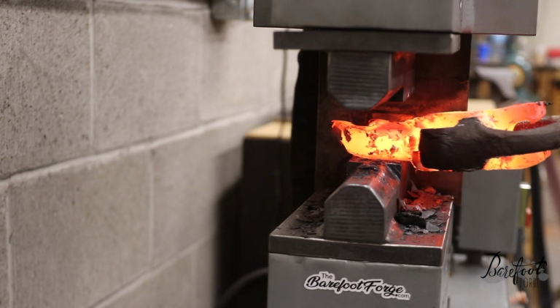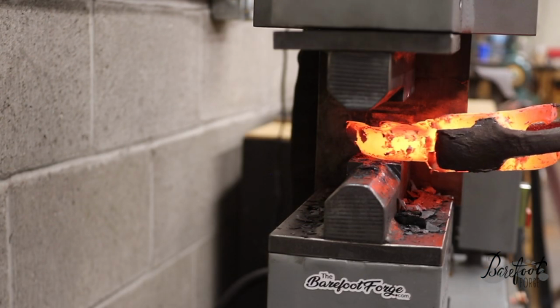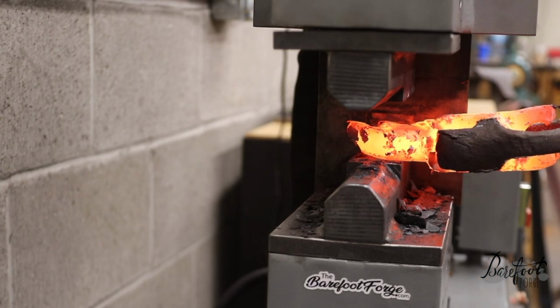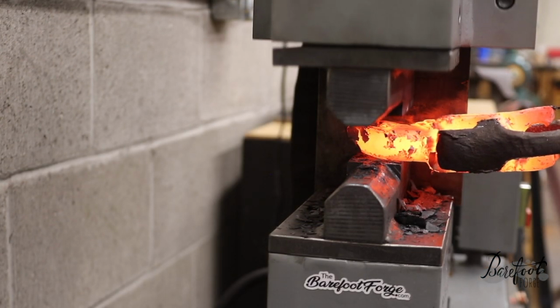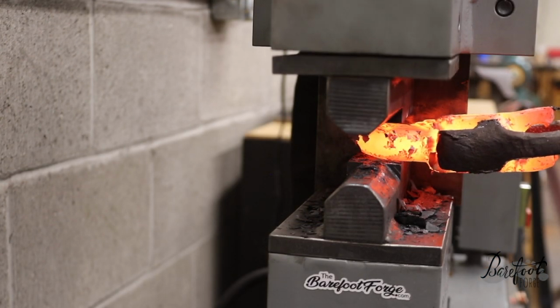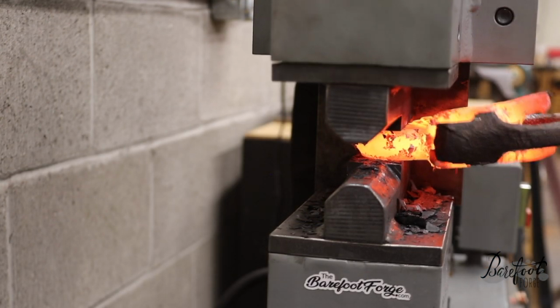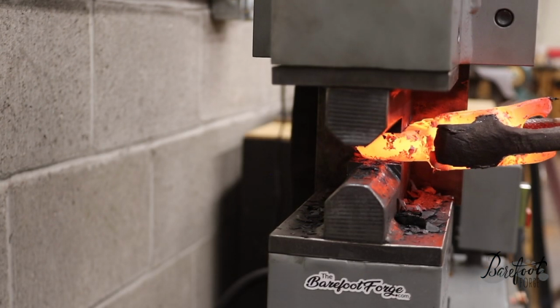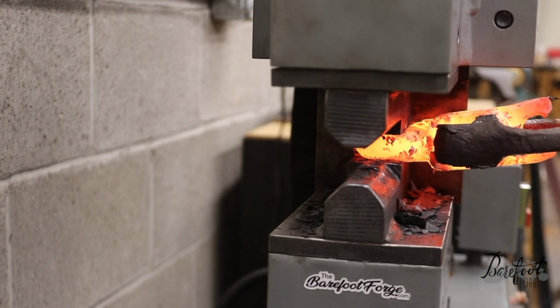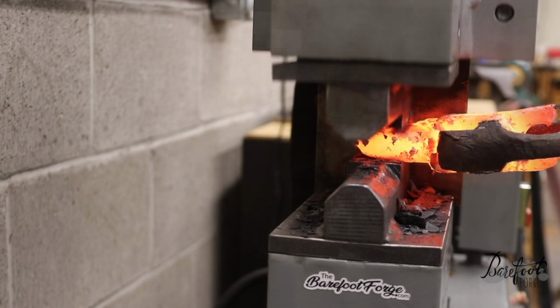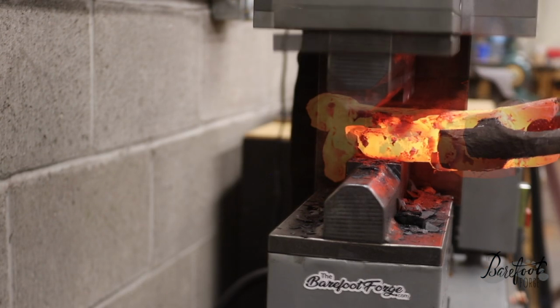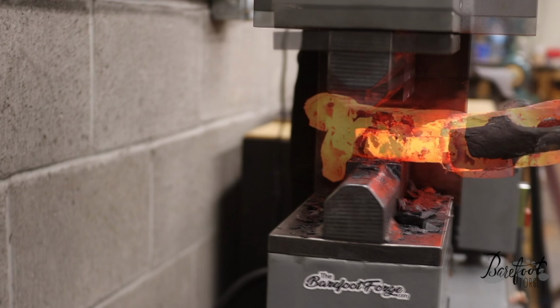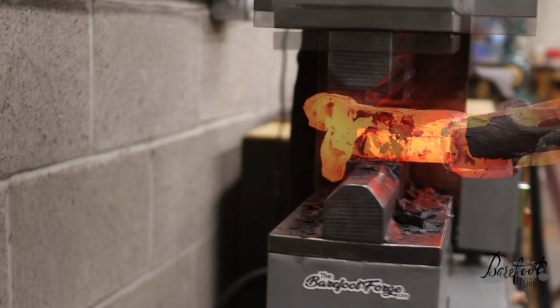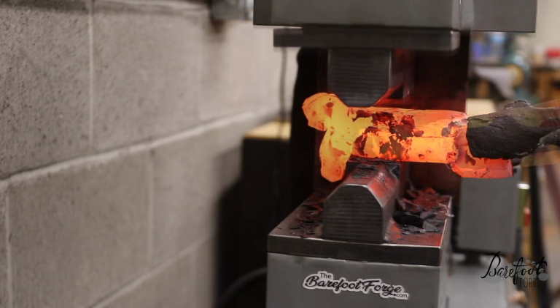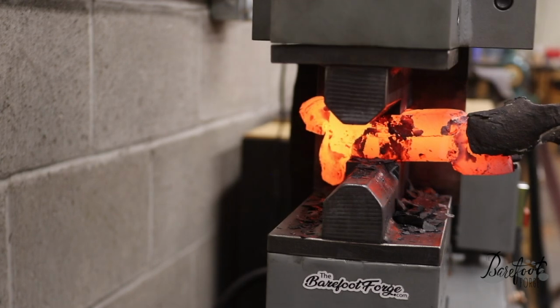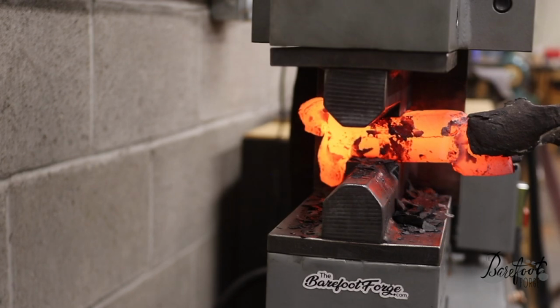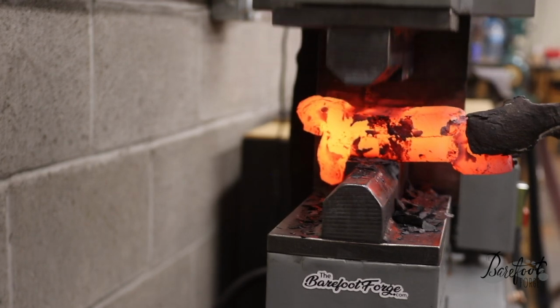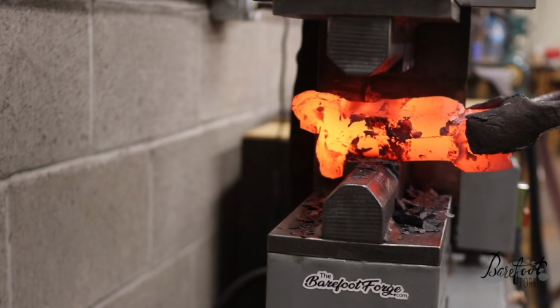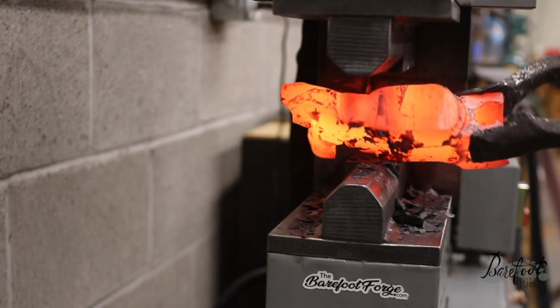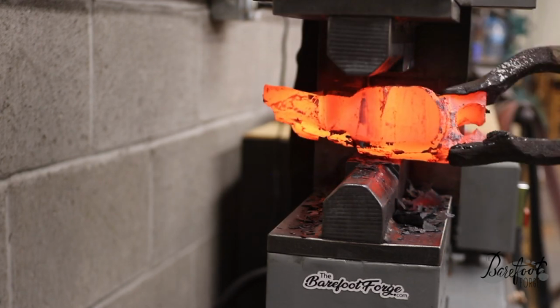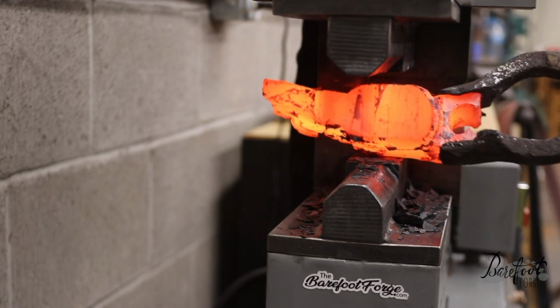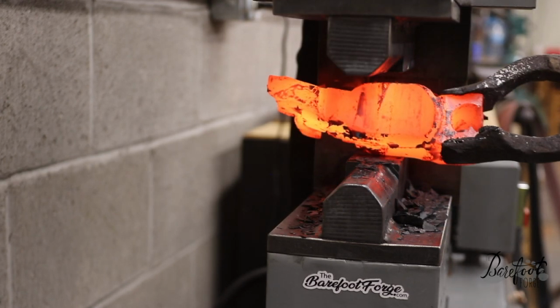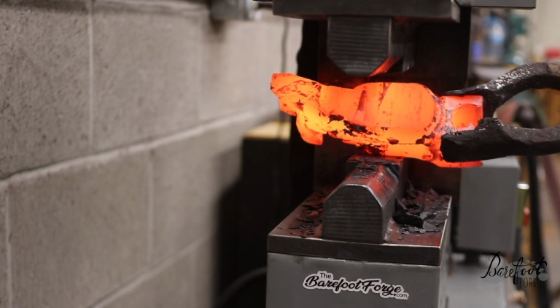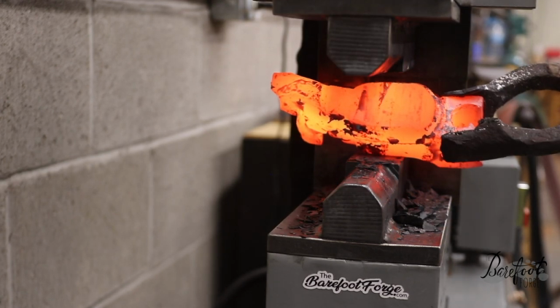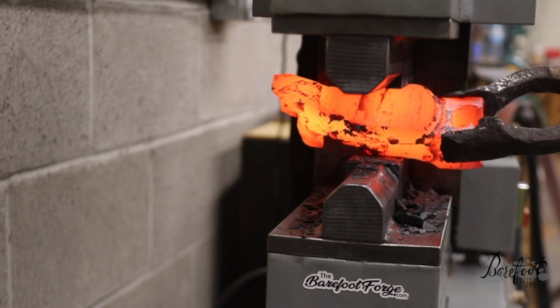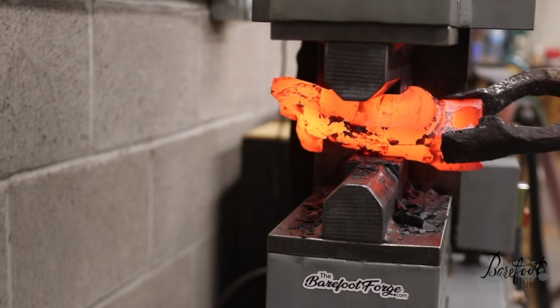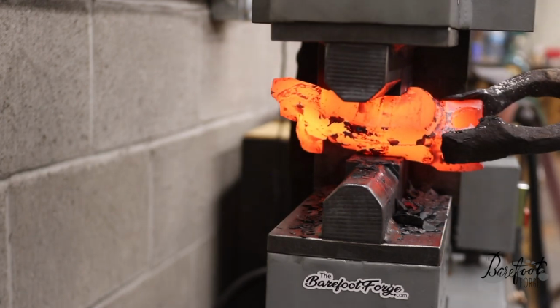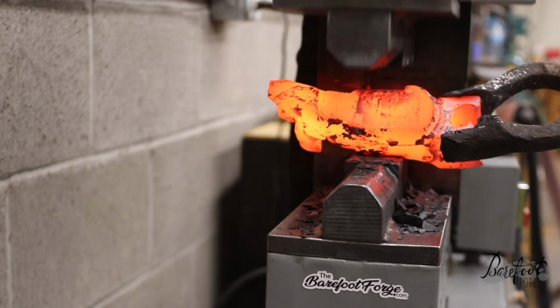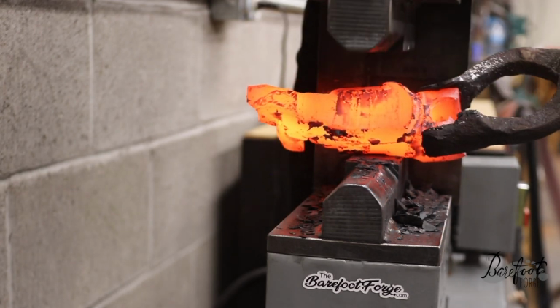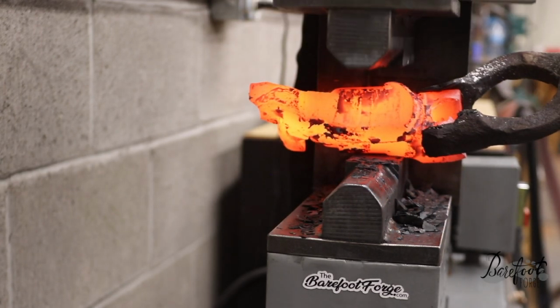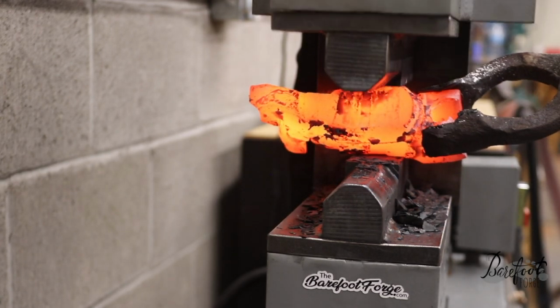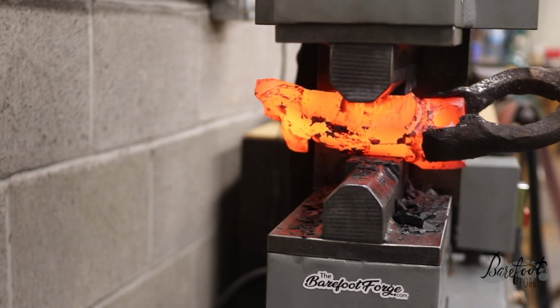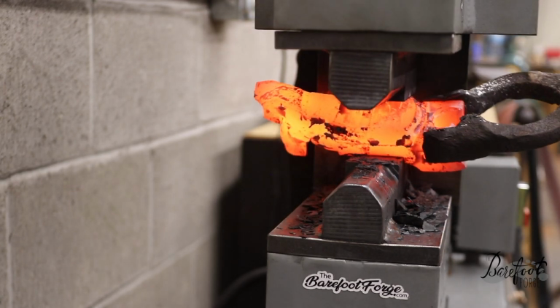Not yet — but it's getting there. While we forge out the body of the shark, we'll talk a little bit about some shark facts.